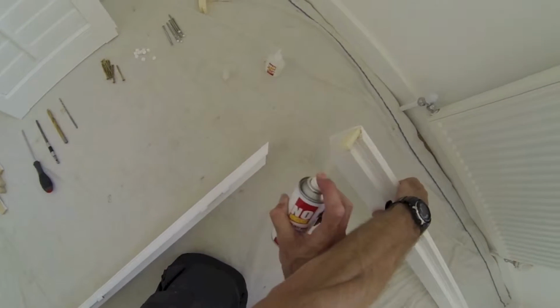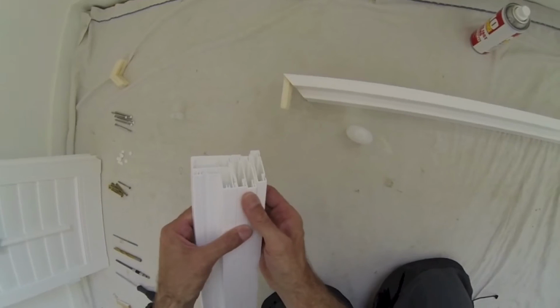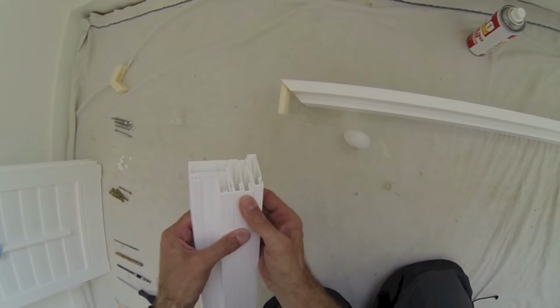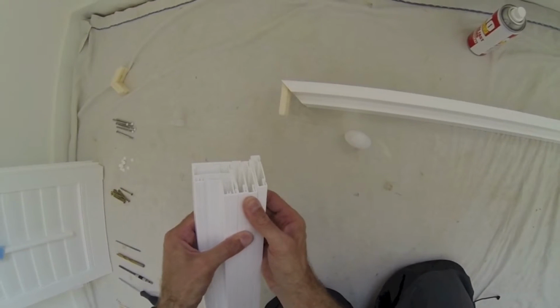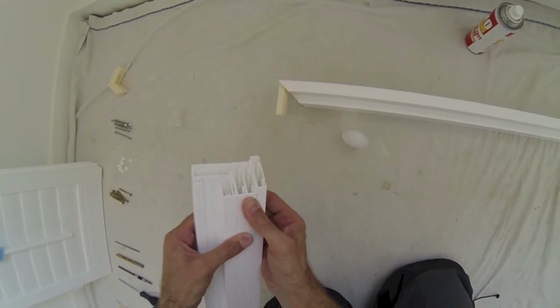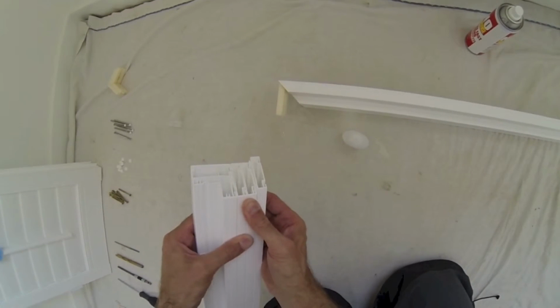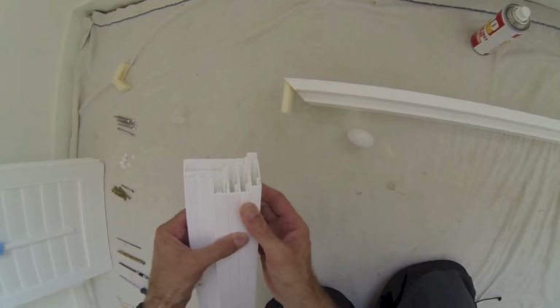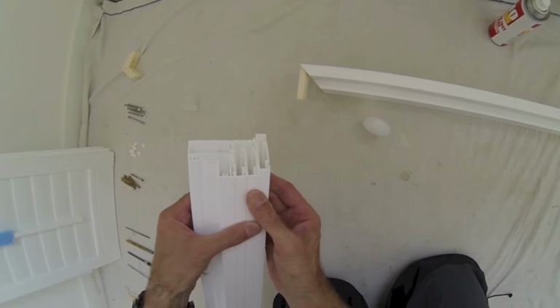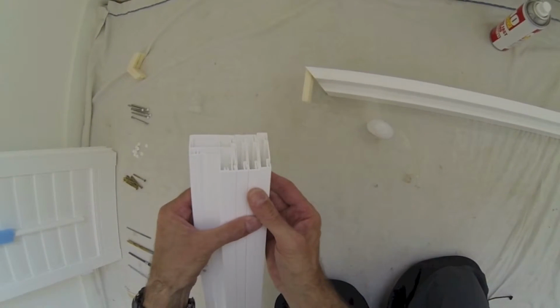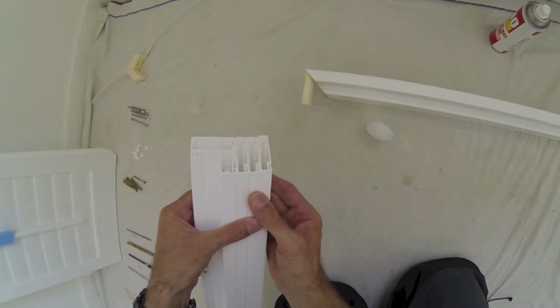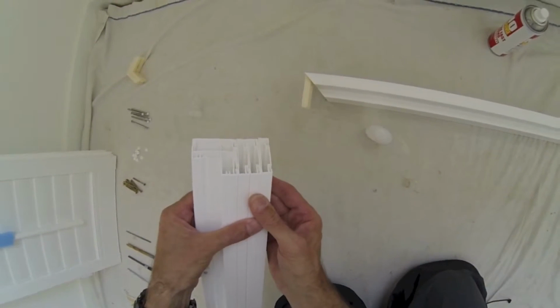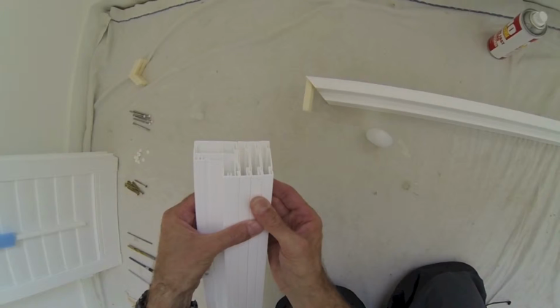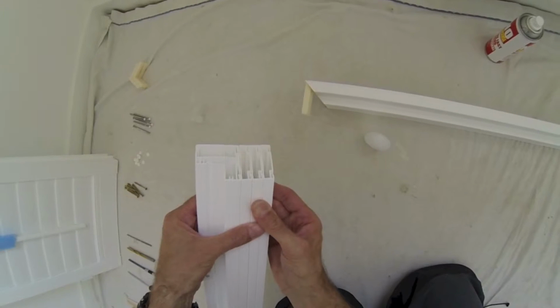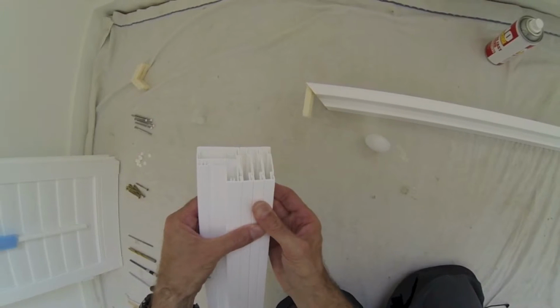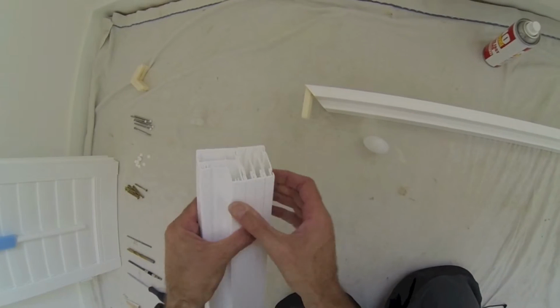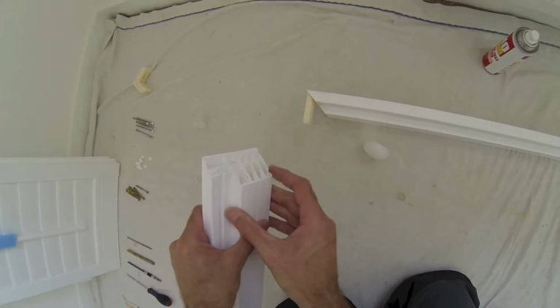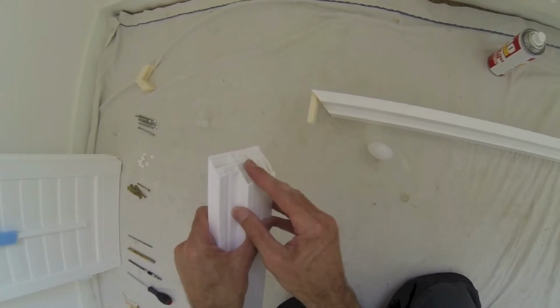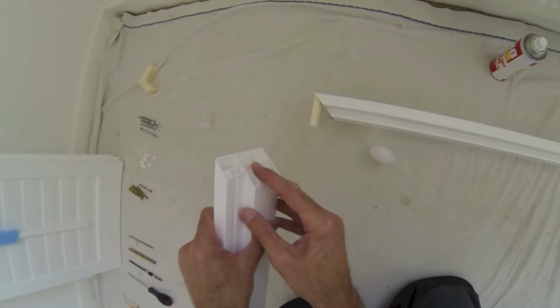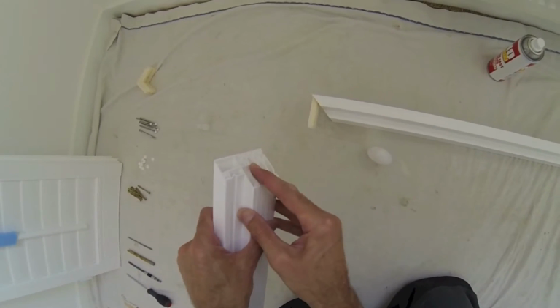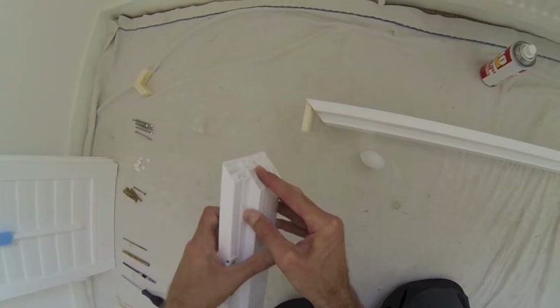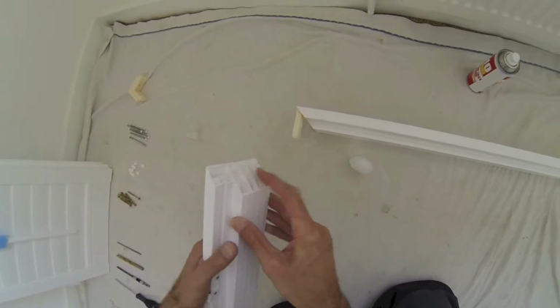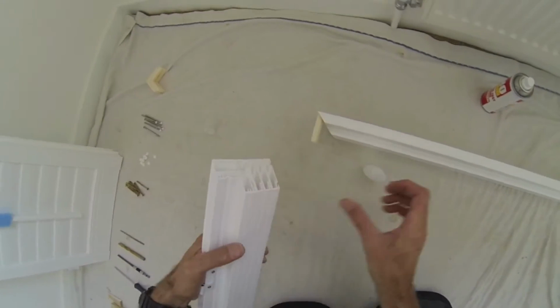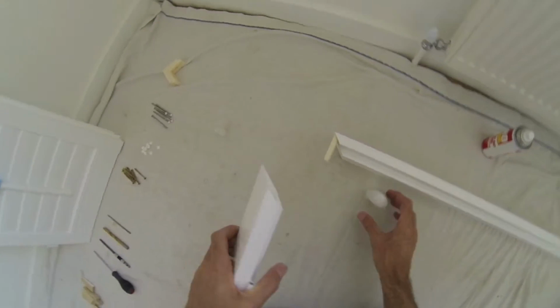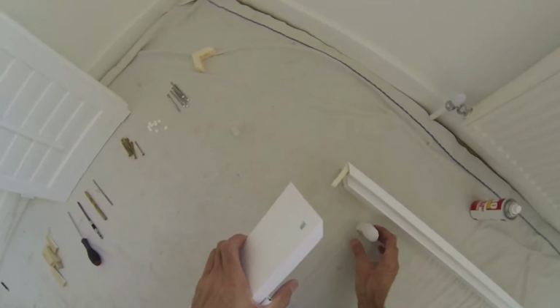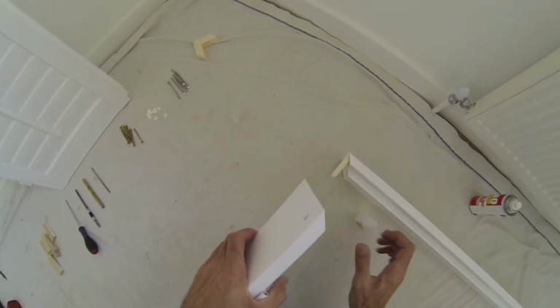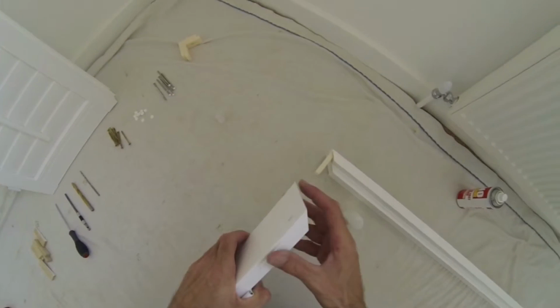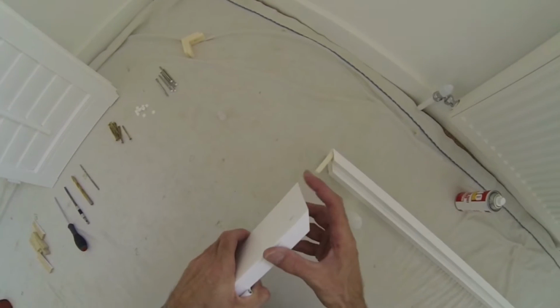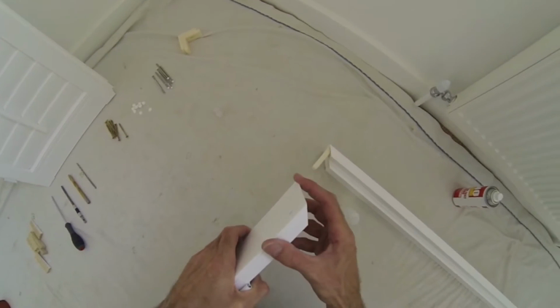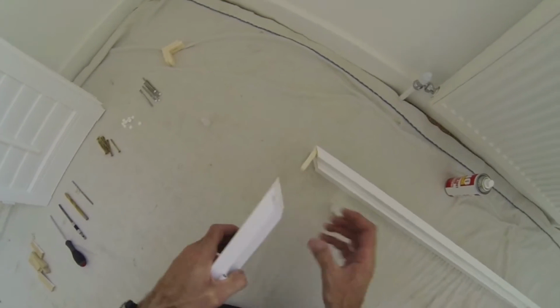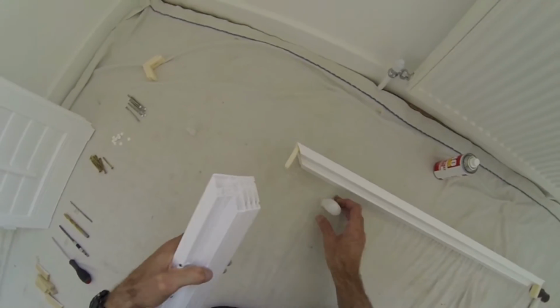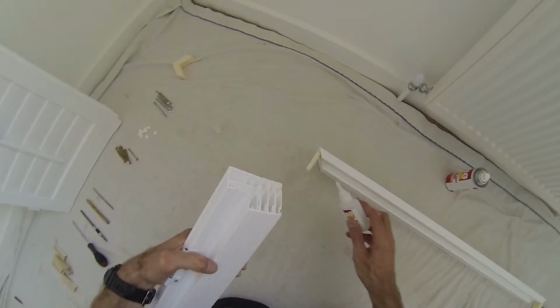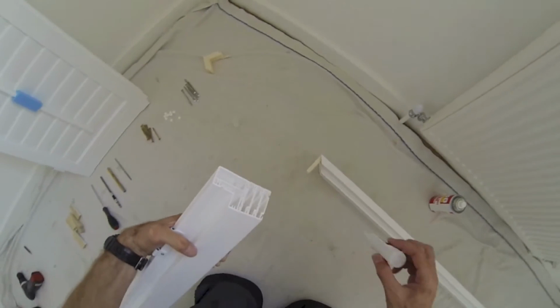If your frame has extensions on the back, ensure they're lined up, then apply the glue to the edge all around the frame and the extension bits.